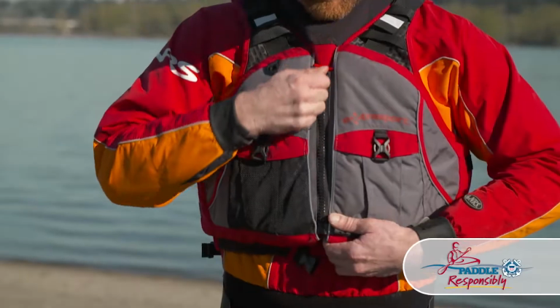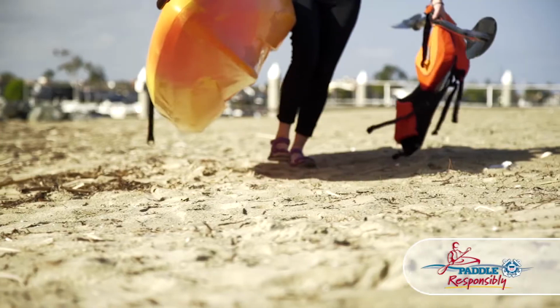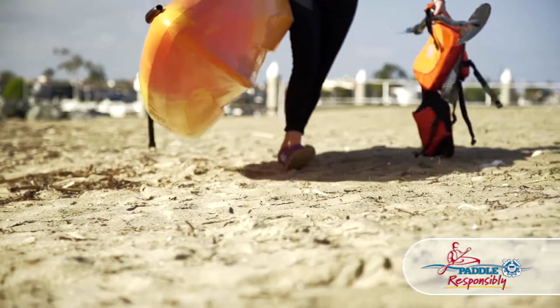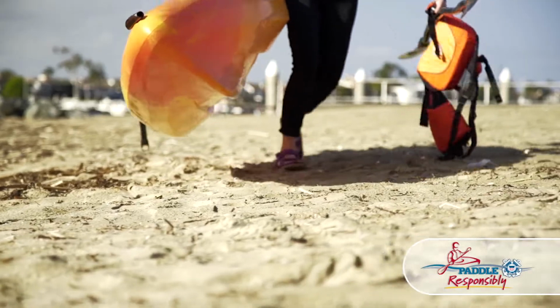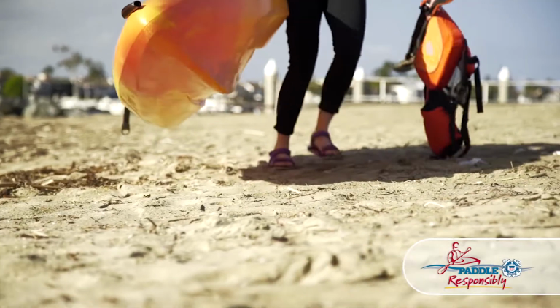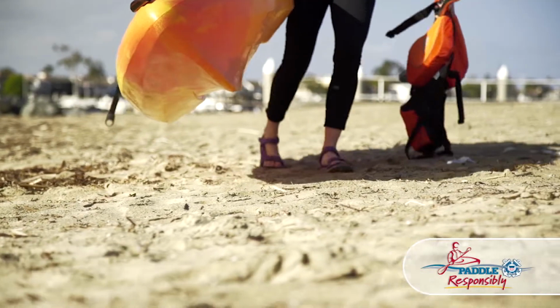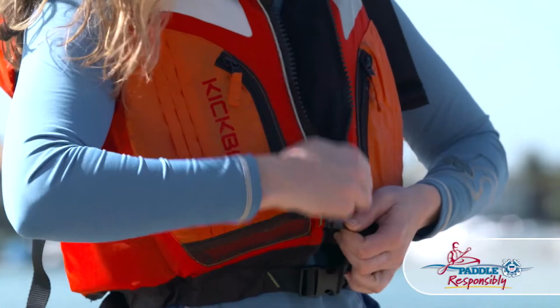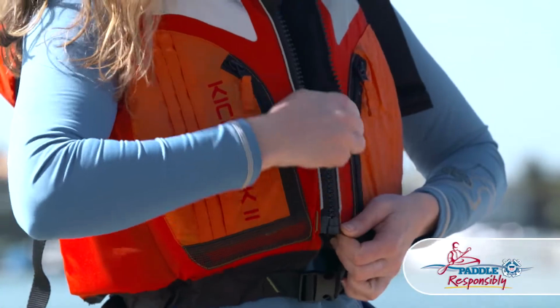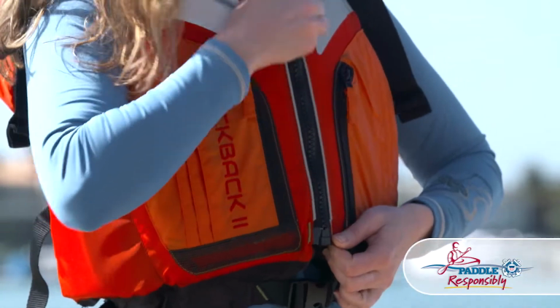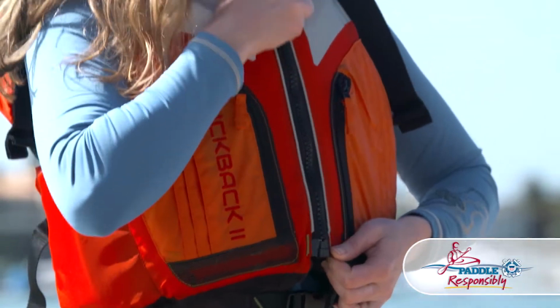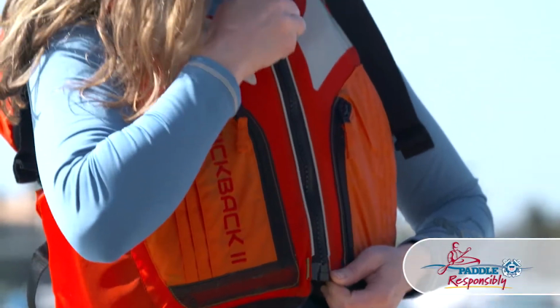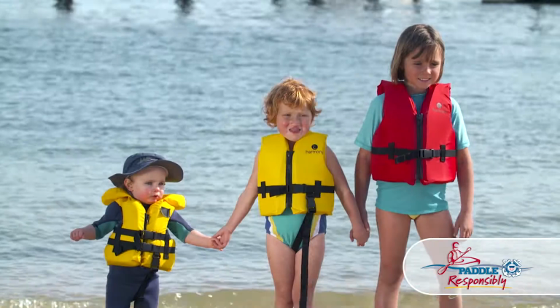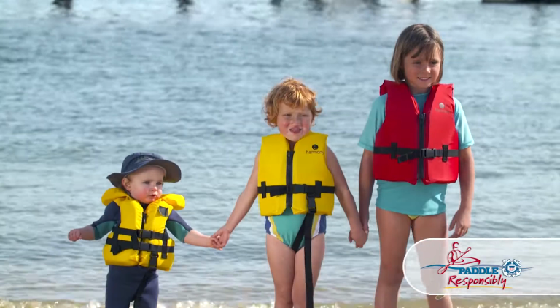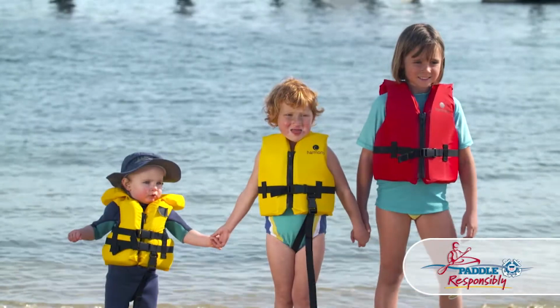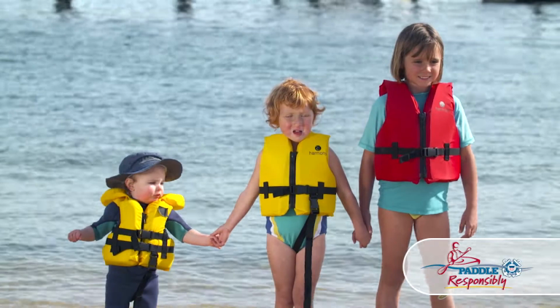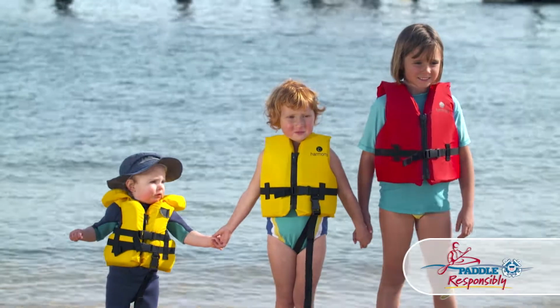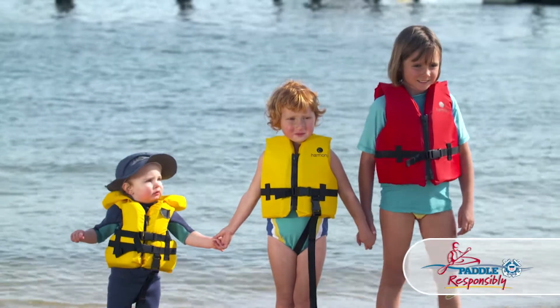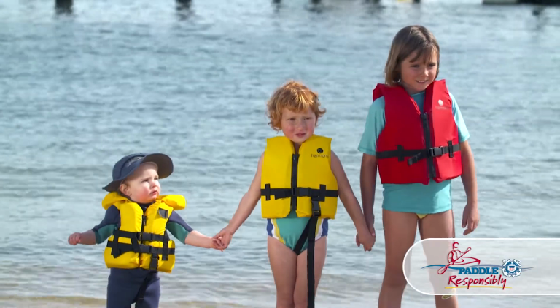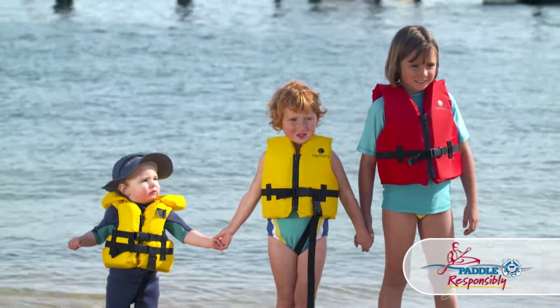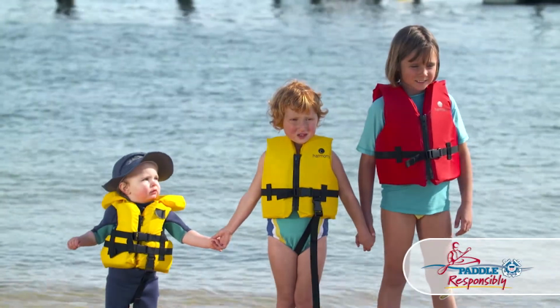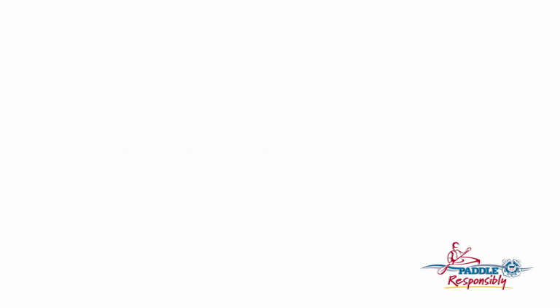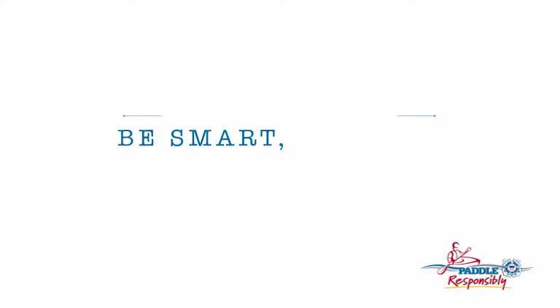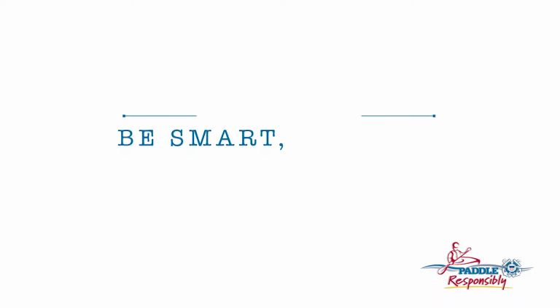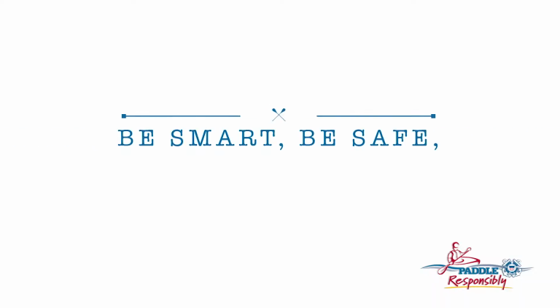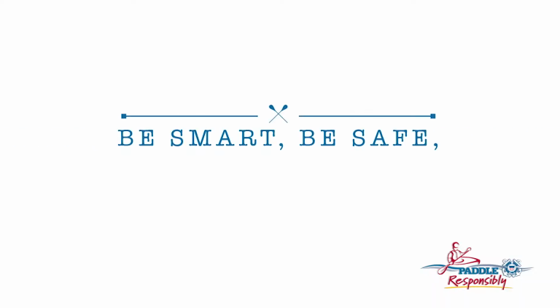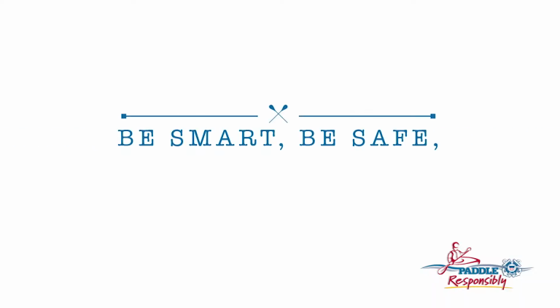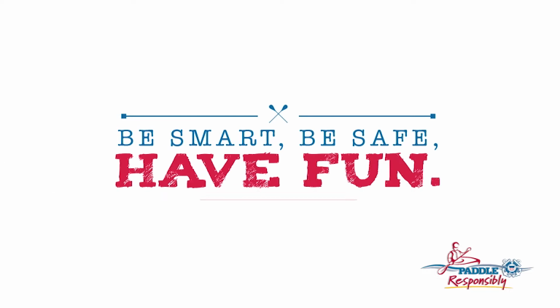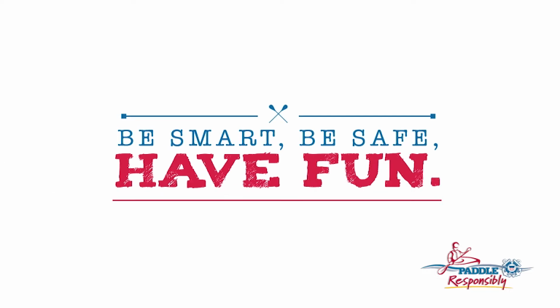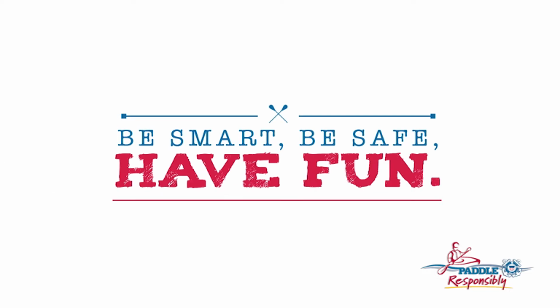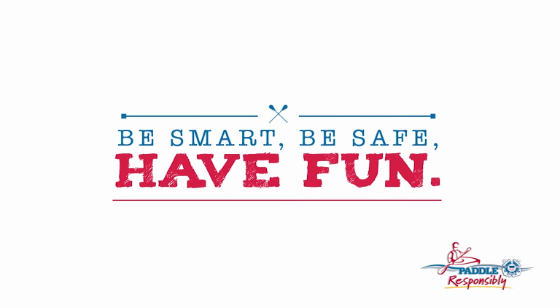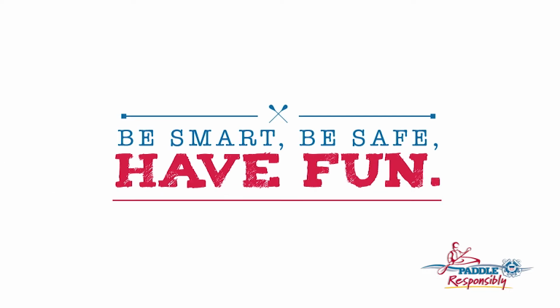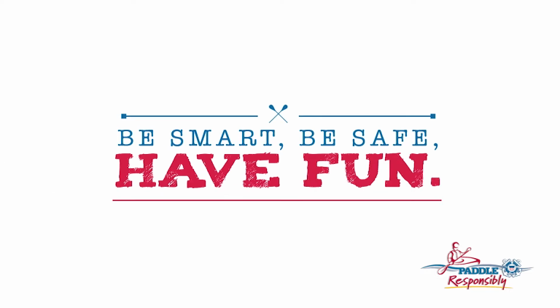Please paddle responsibly and always wear your life jacket. Be smart, be safe, and have fun.